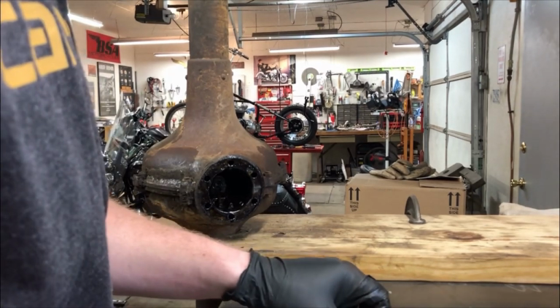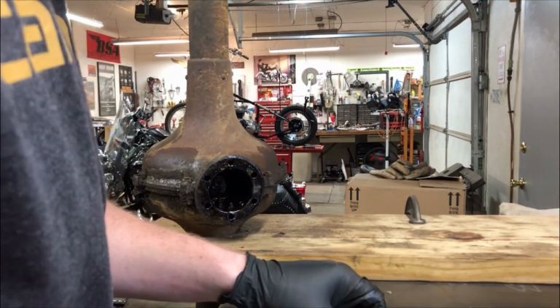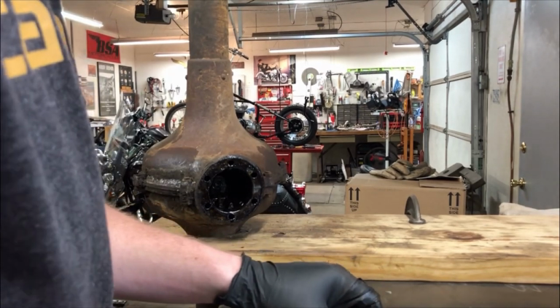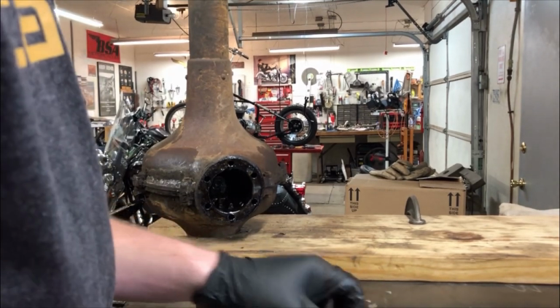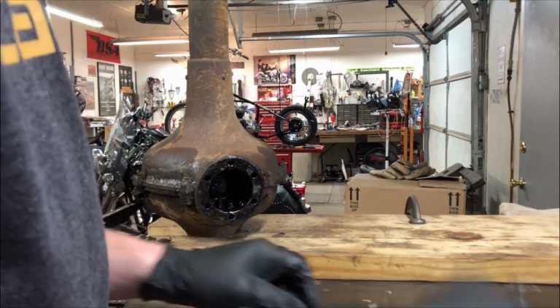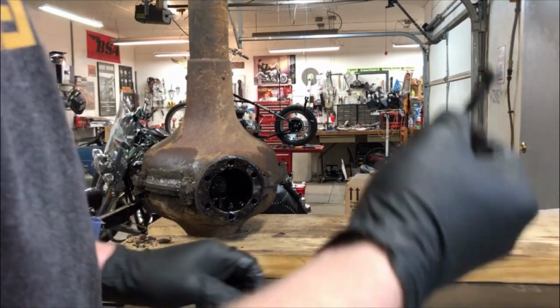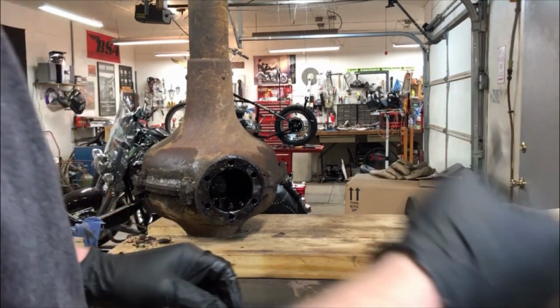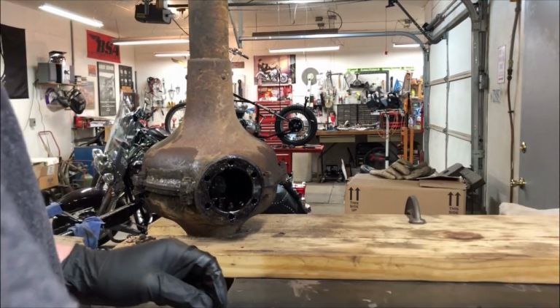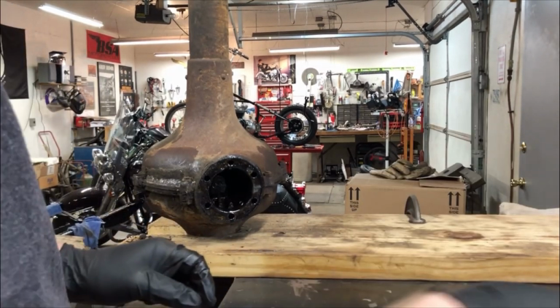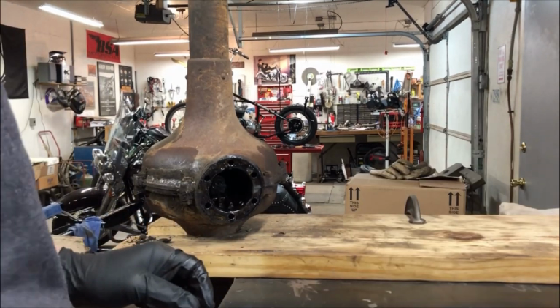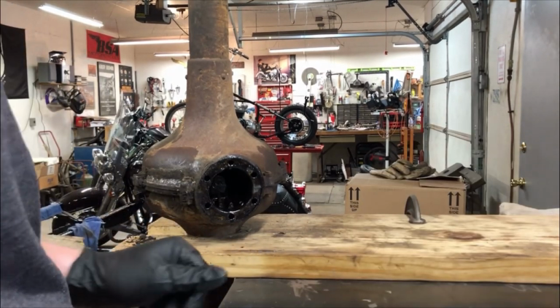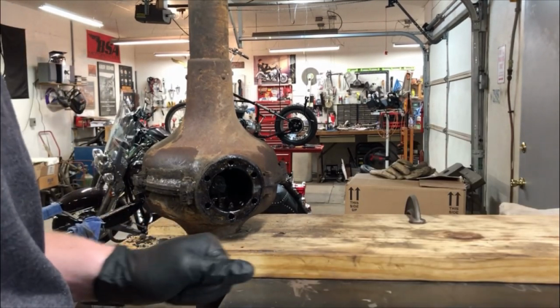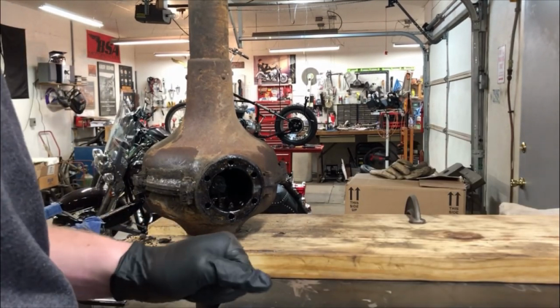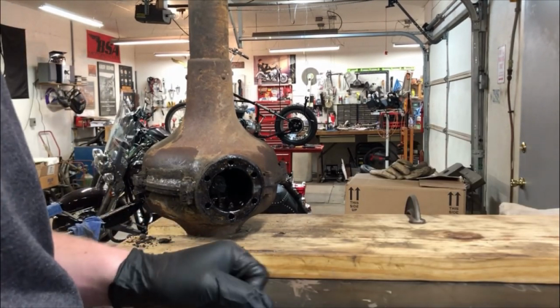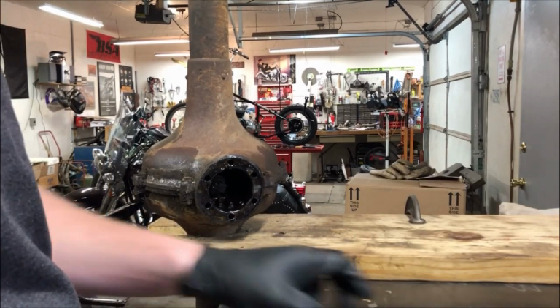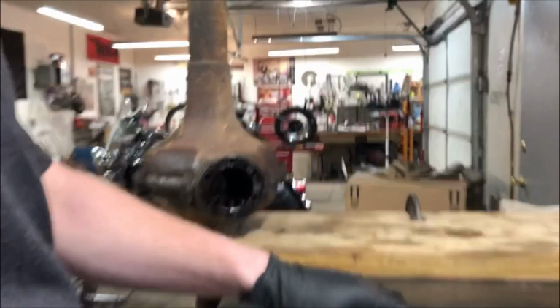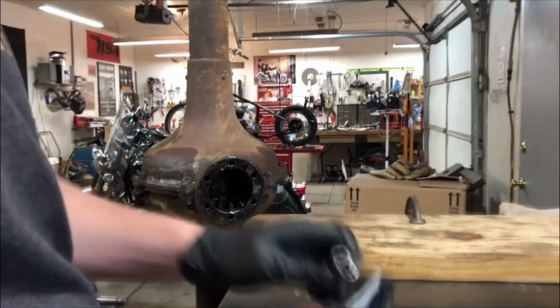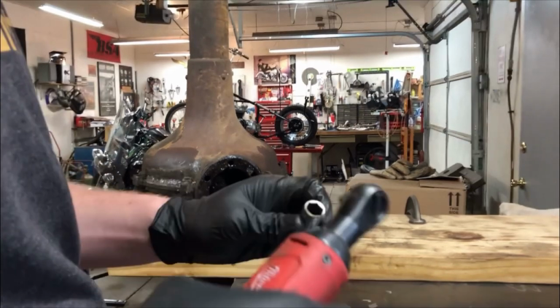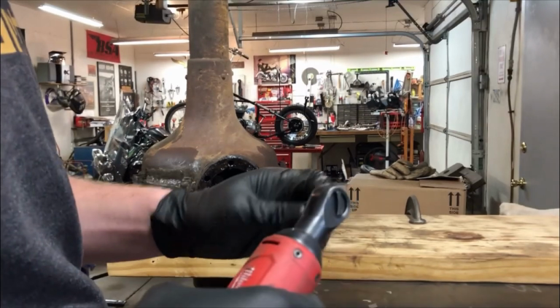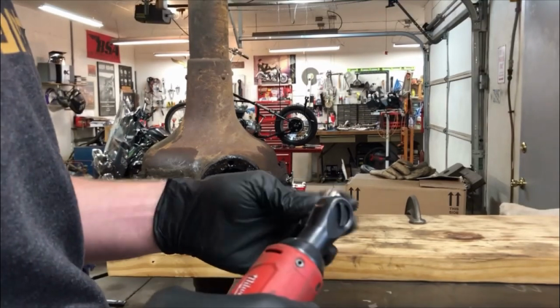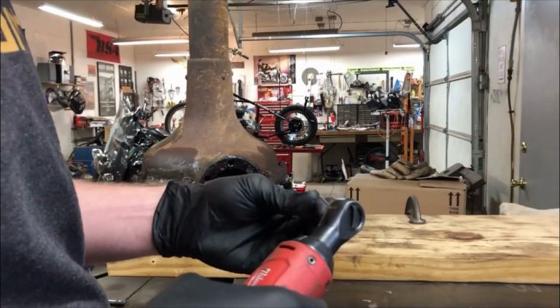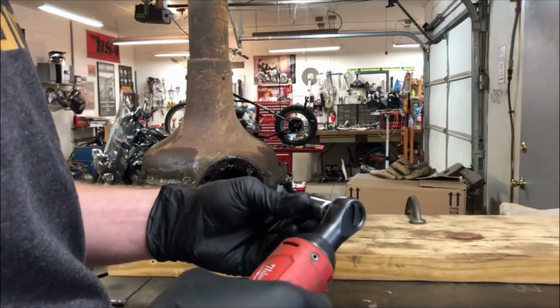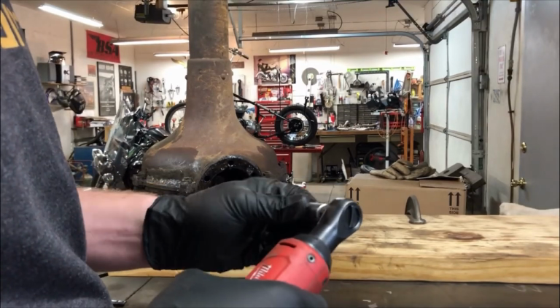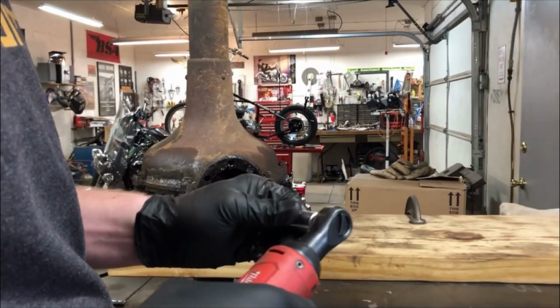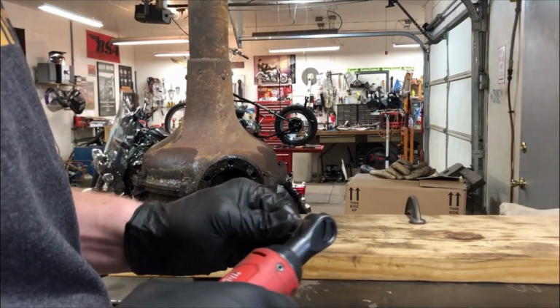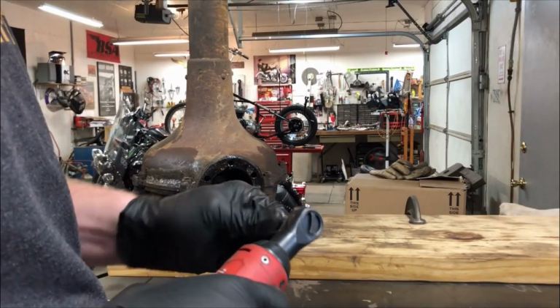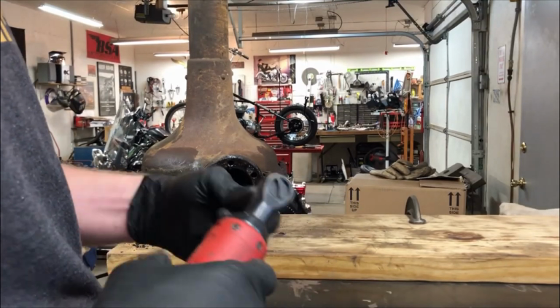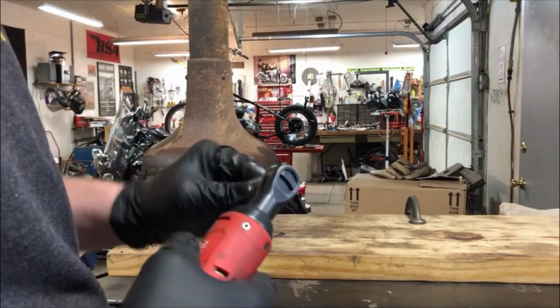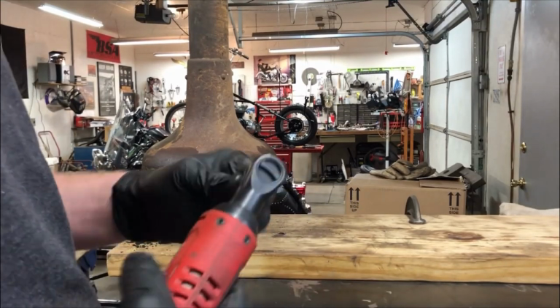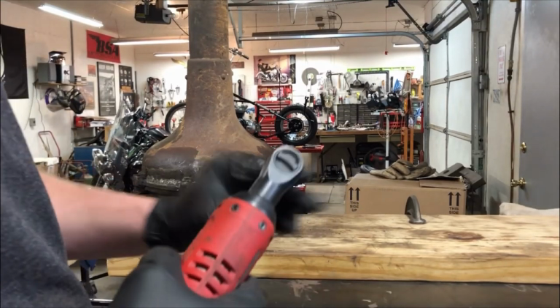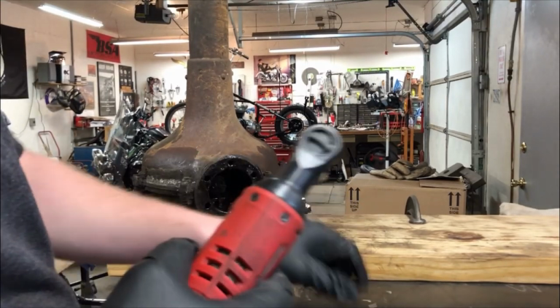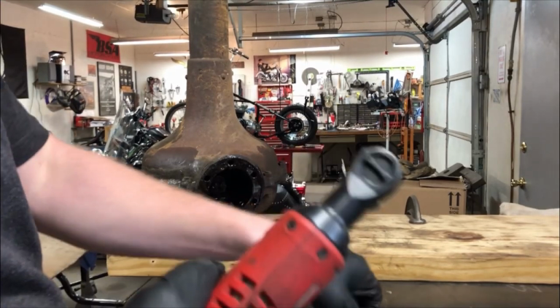I'm going to crack the differential in half. I got one bolt out - it's covered with grease.